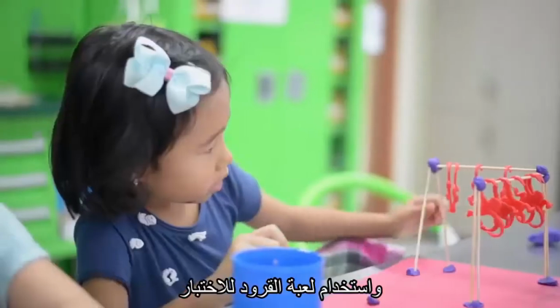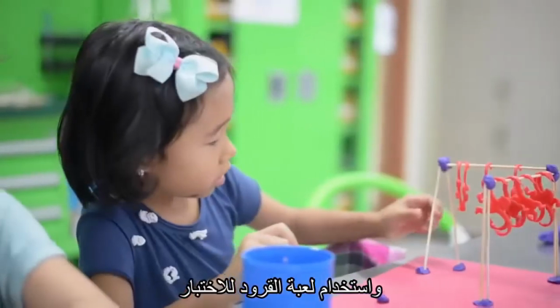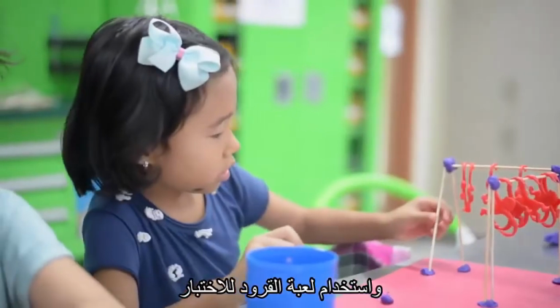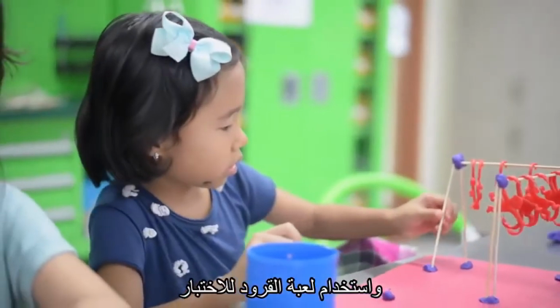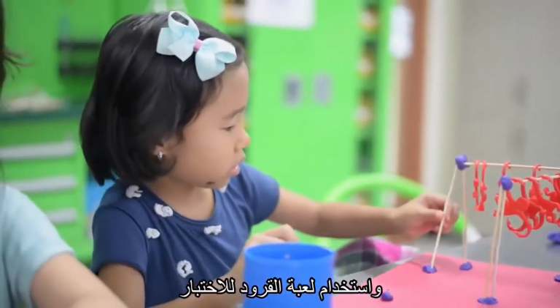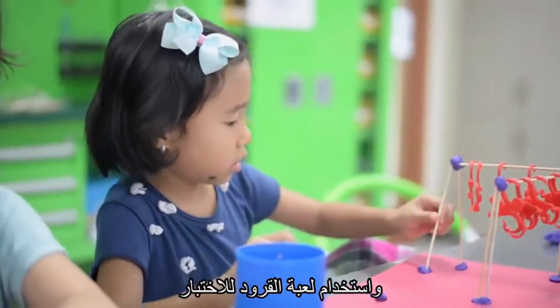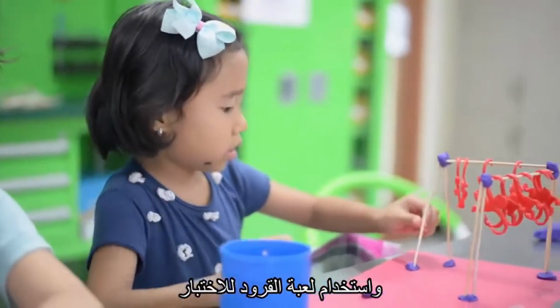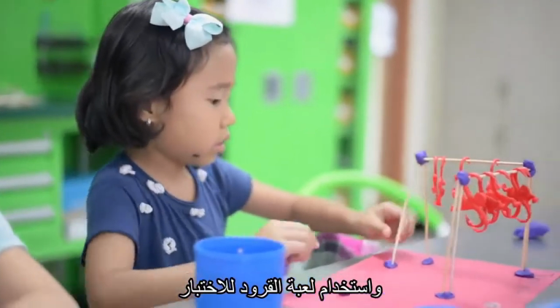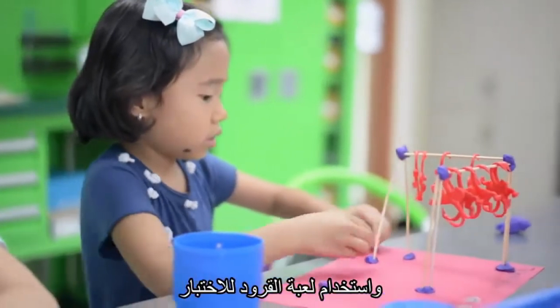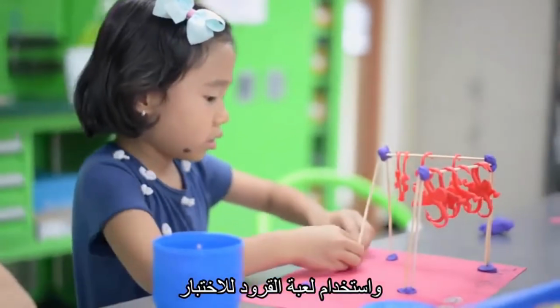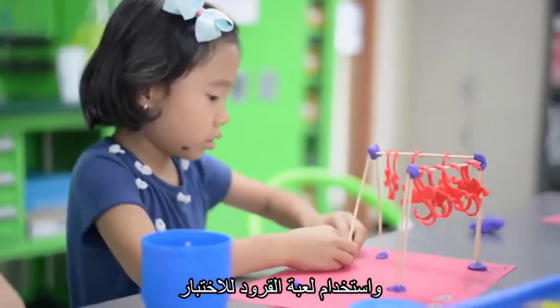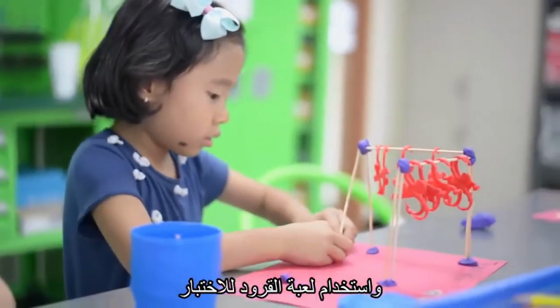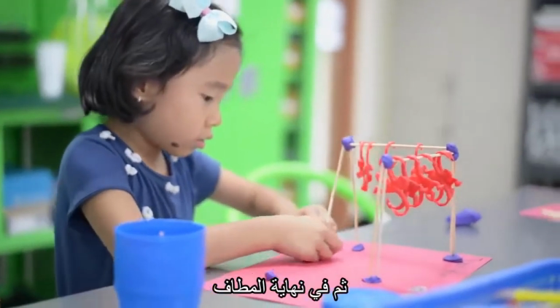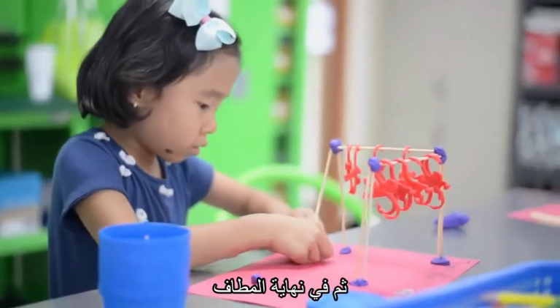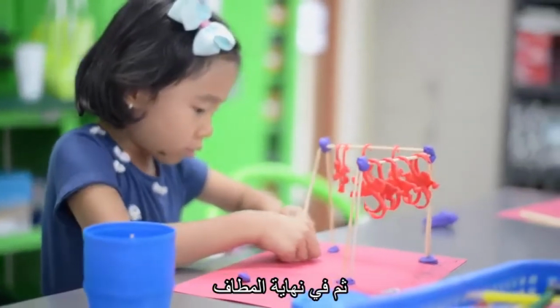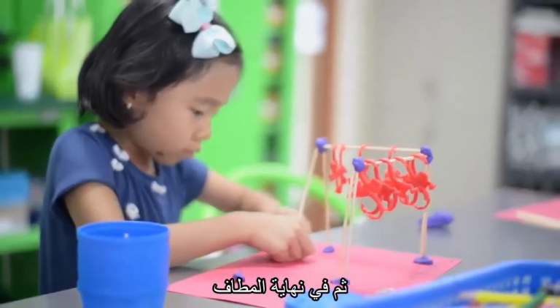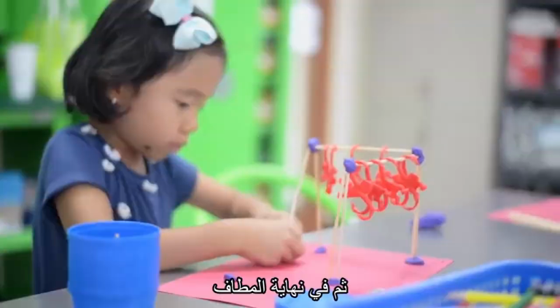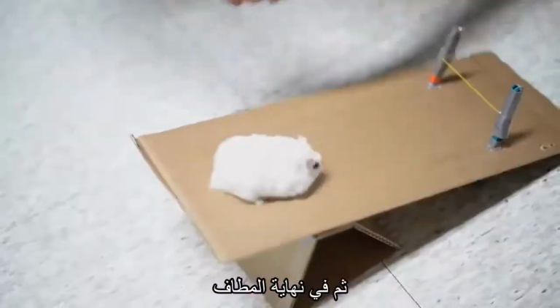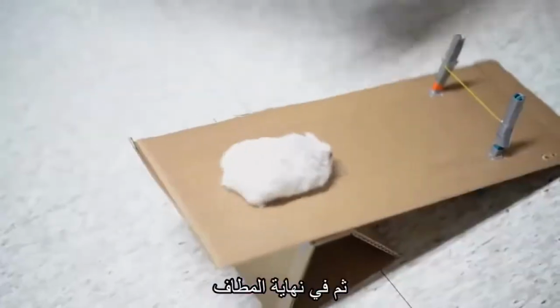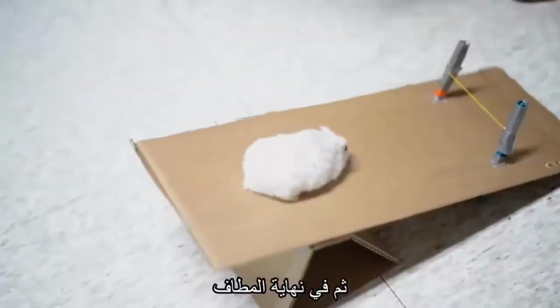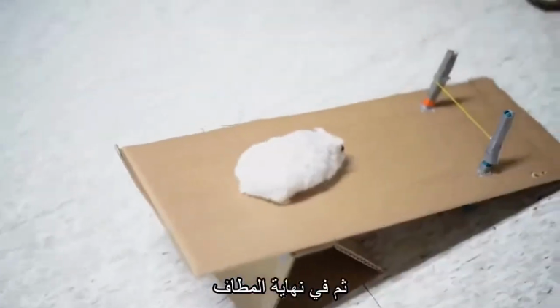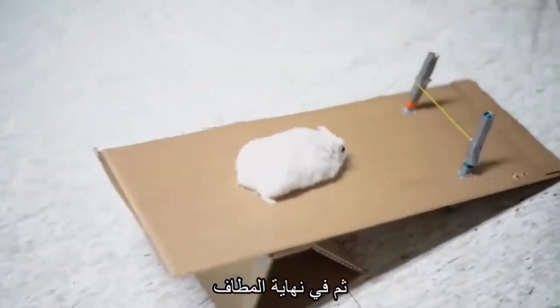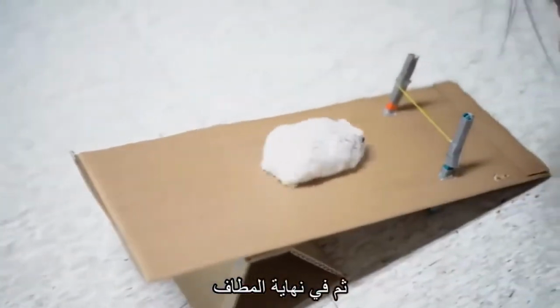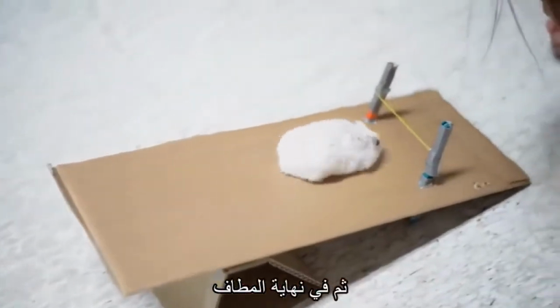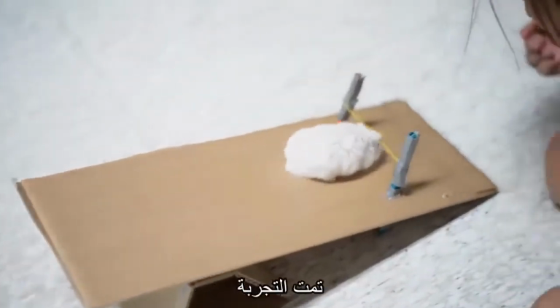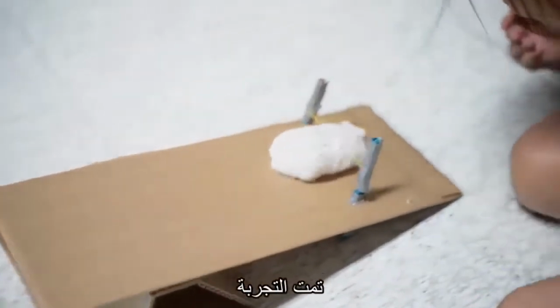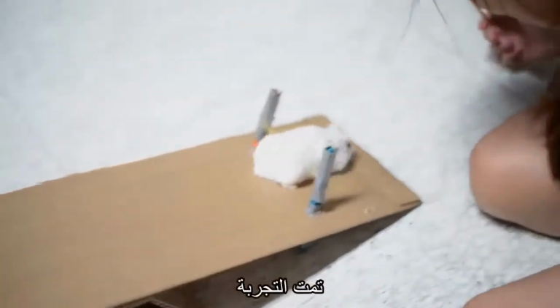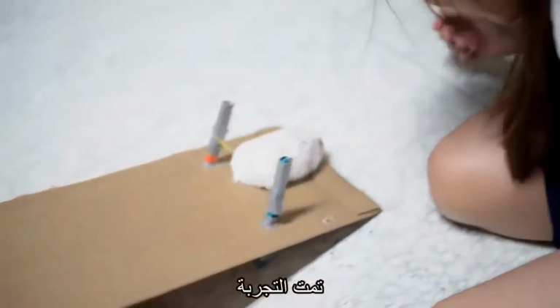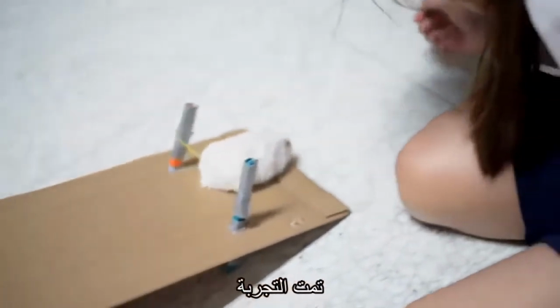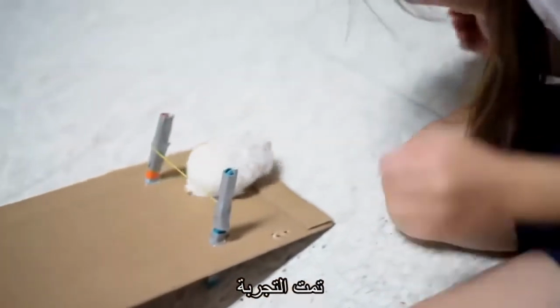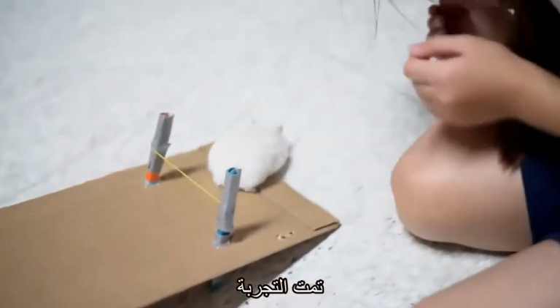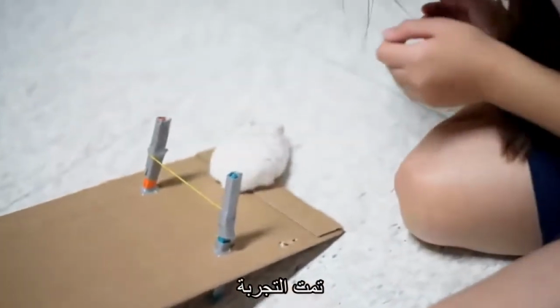They used toy monkeys to test the equipment and then ultimately had Mr. Monster try them out.